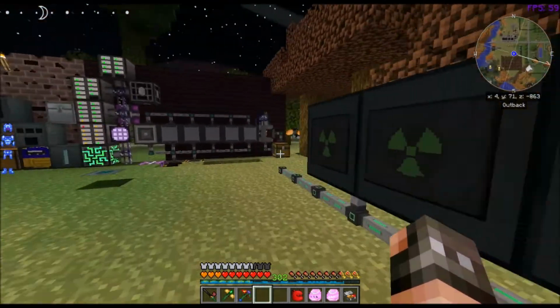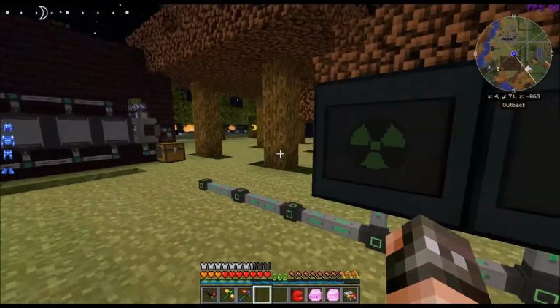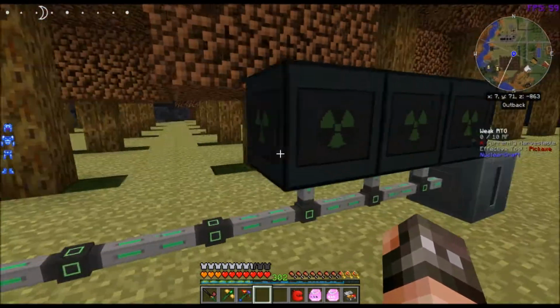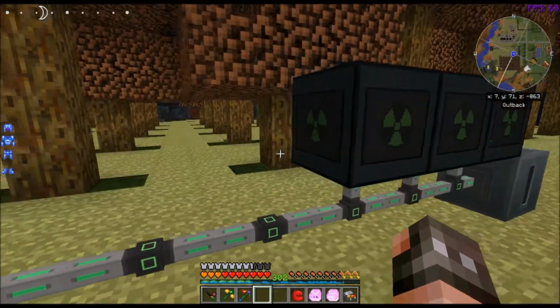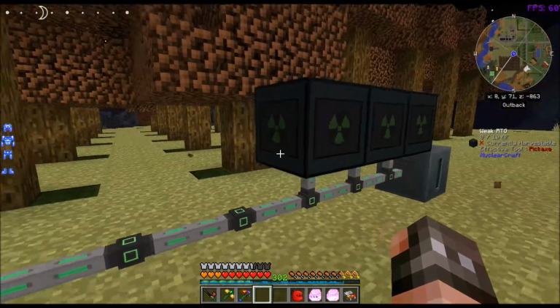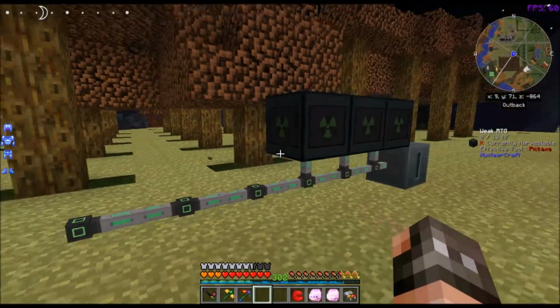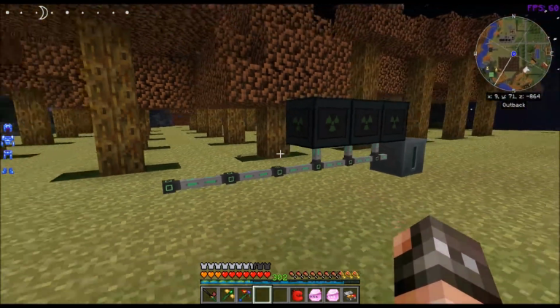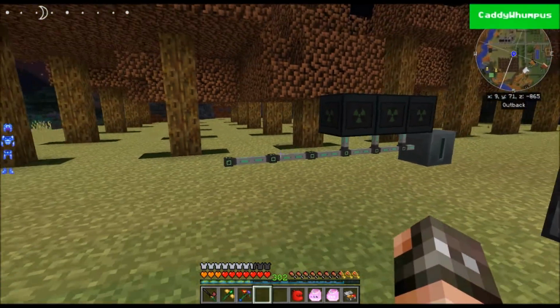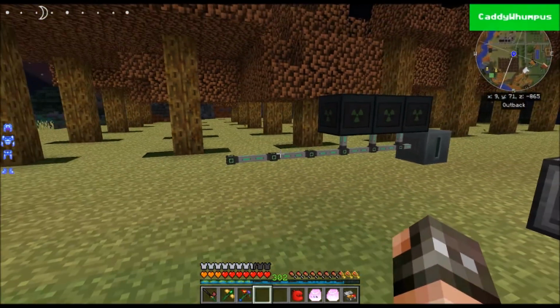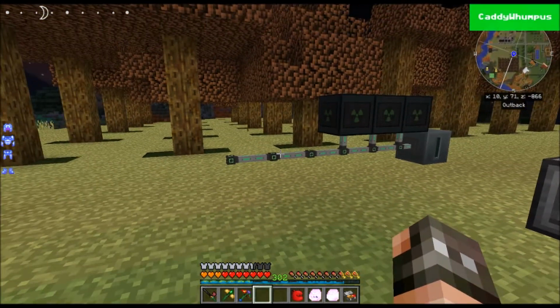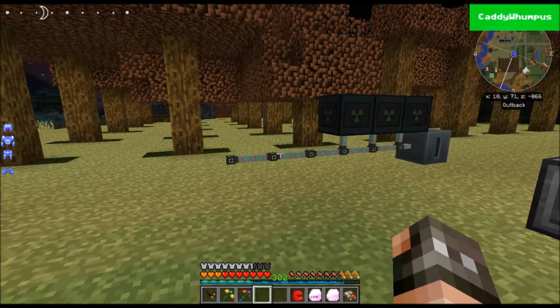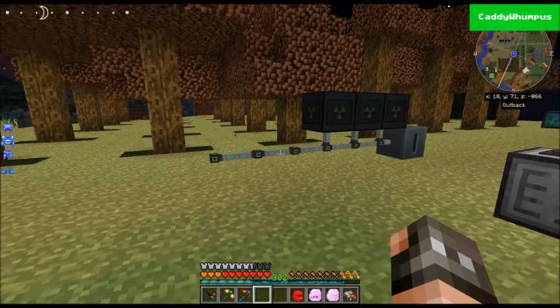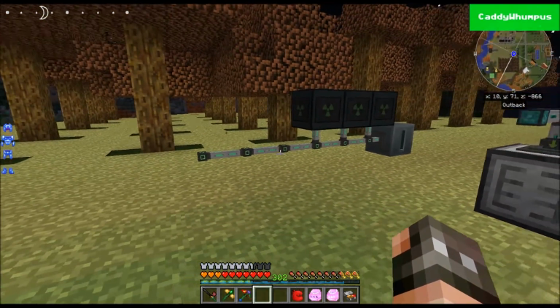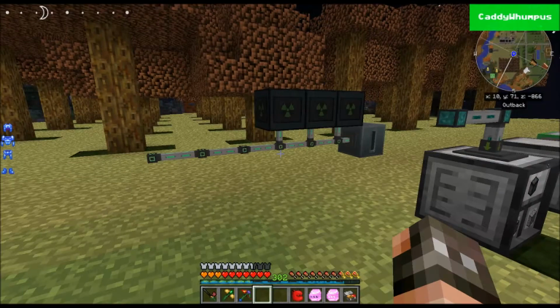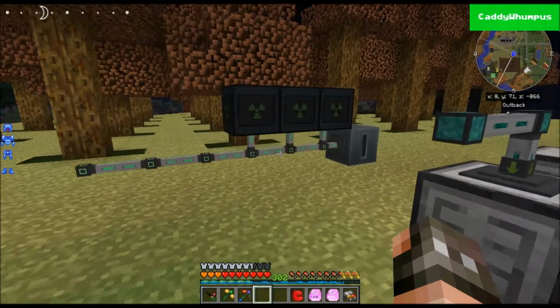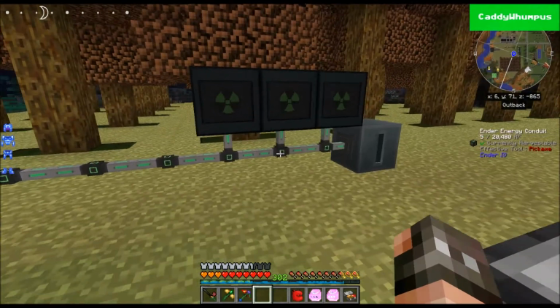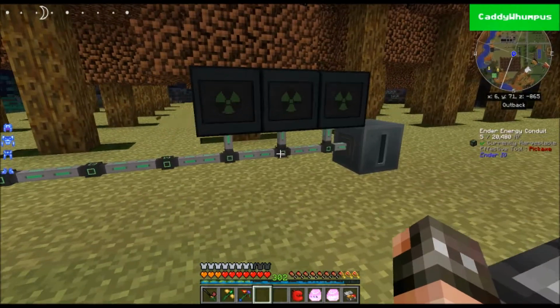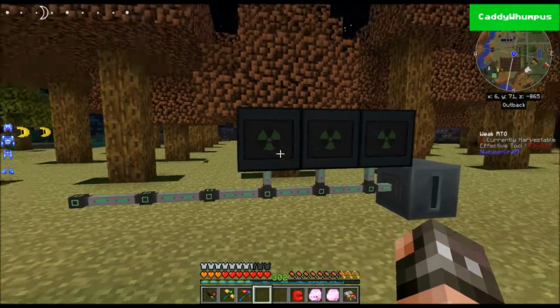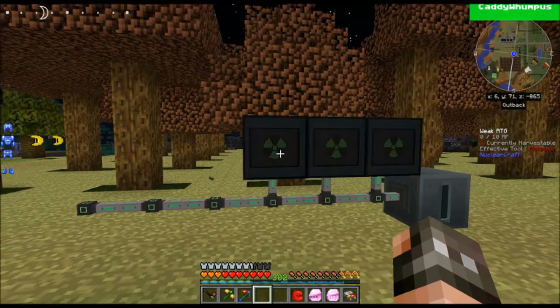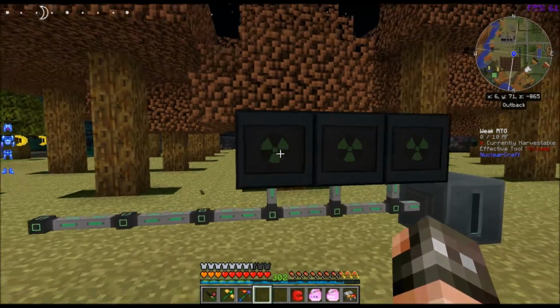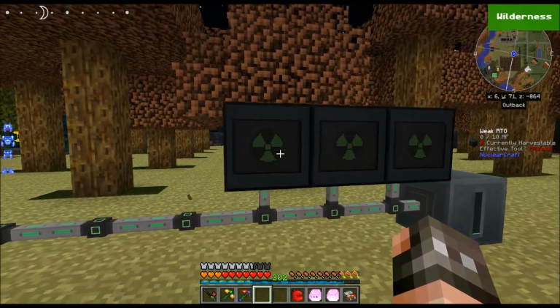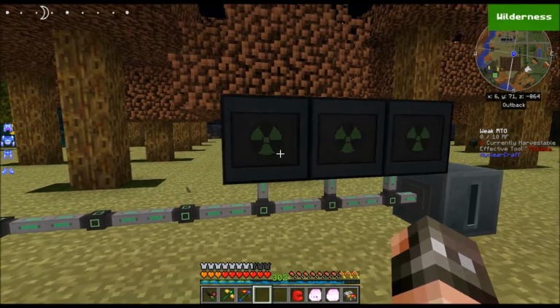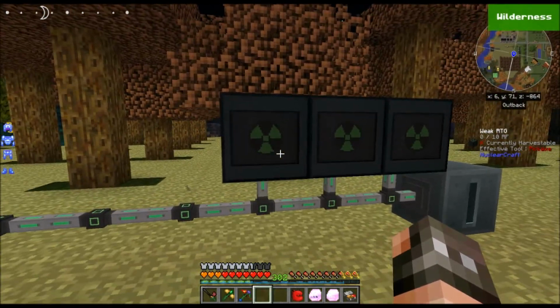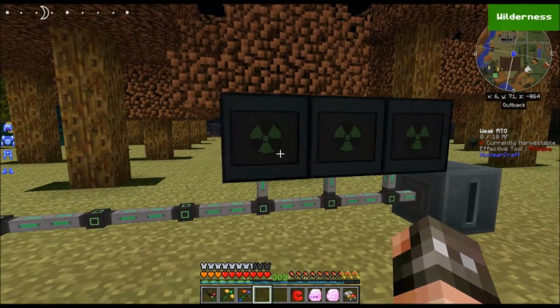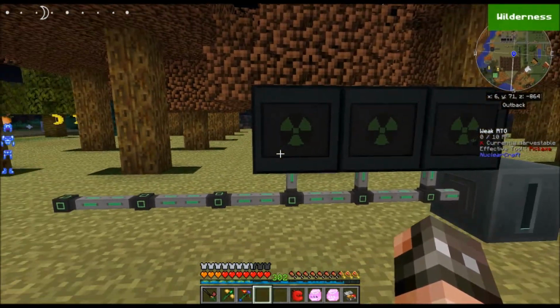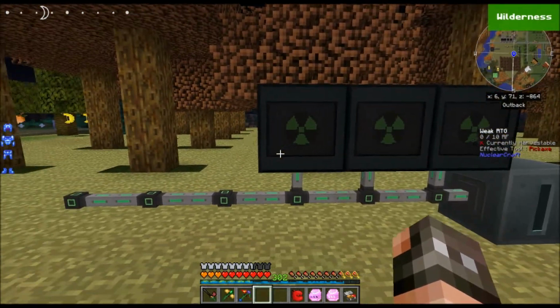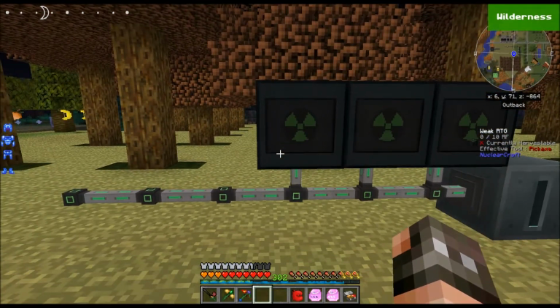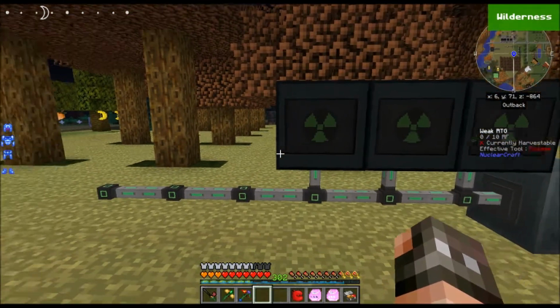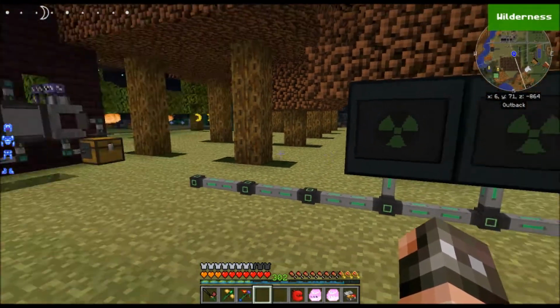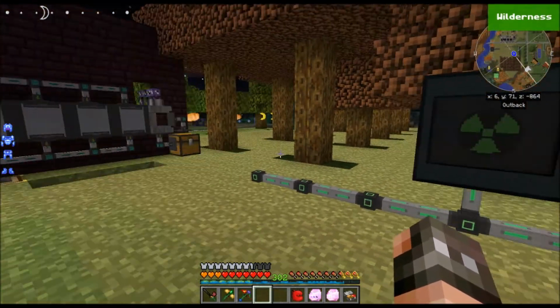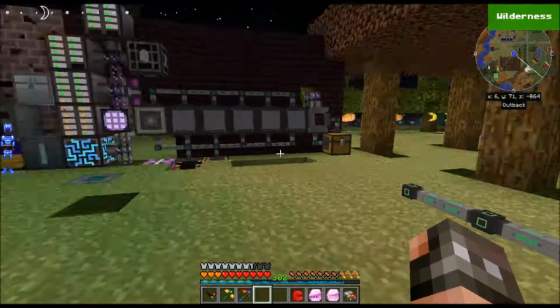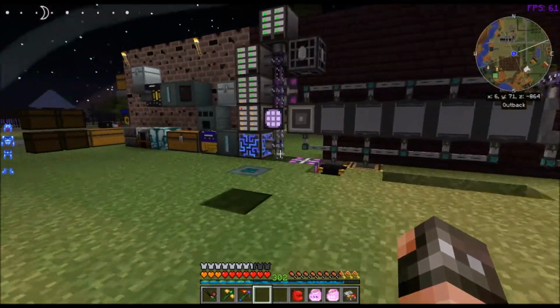They can go next to each other — no big deal. There's no benefit of placing them next to each other; it's still 15 RF per tick. So you can see, if you make a compact machine and you stick a whole bunch of these inside of it, you could have a decent power source.